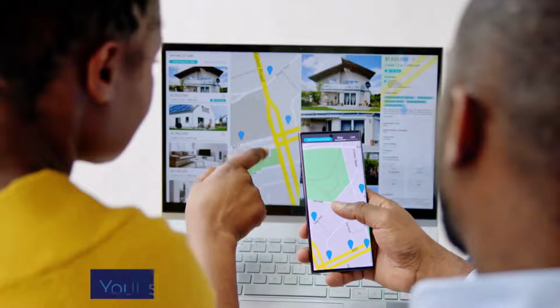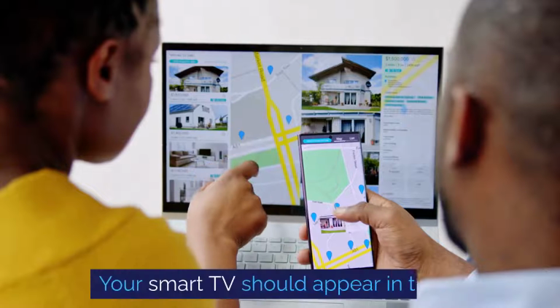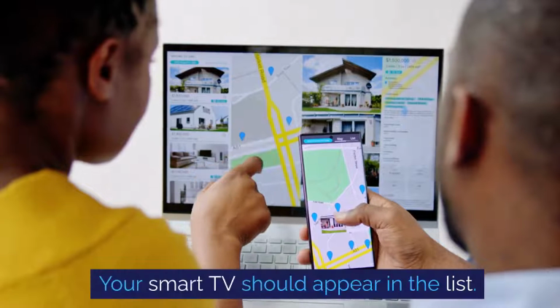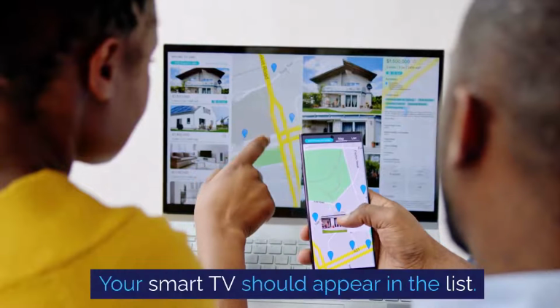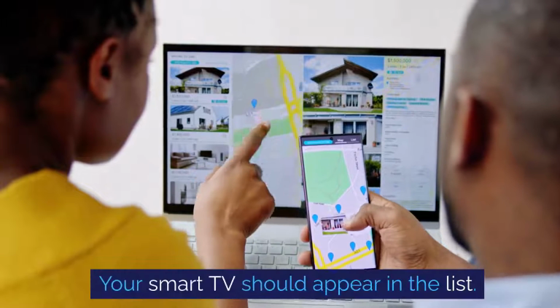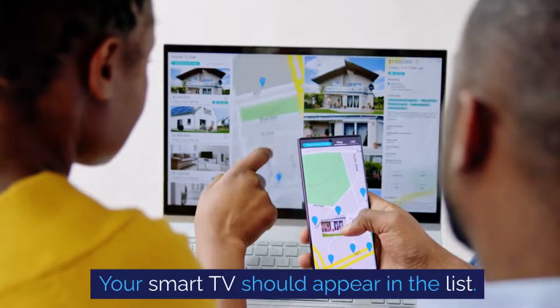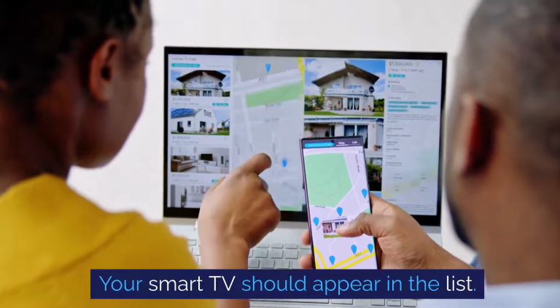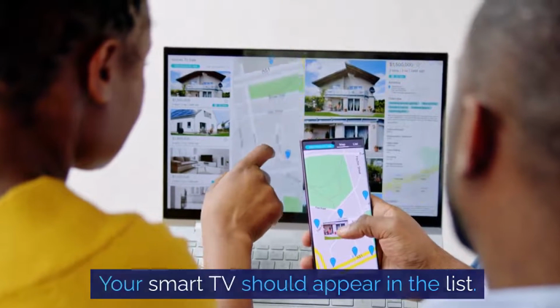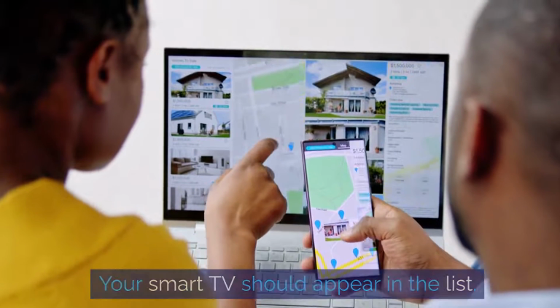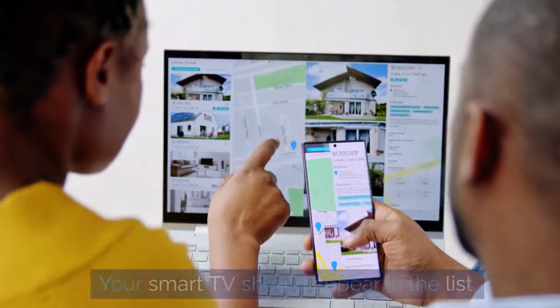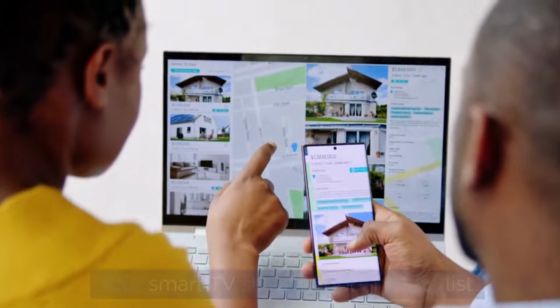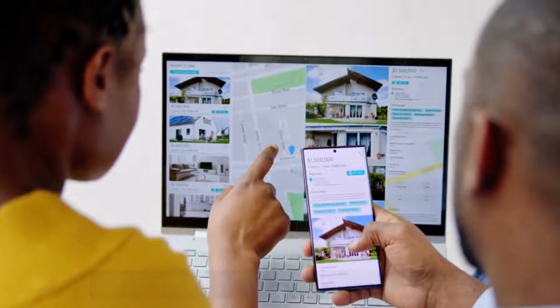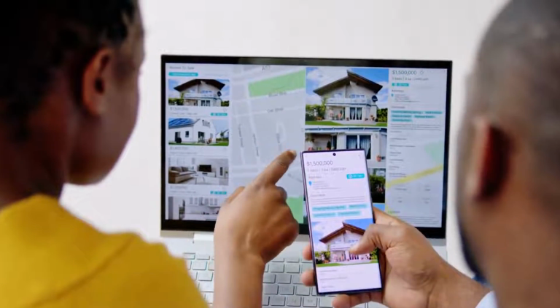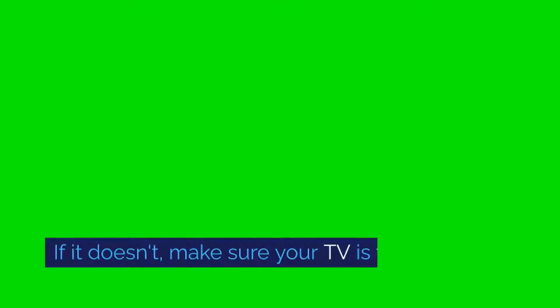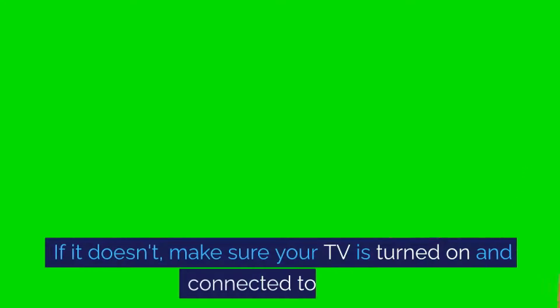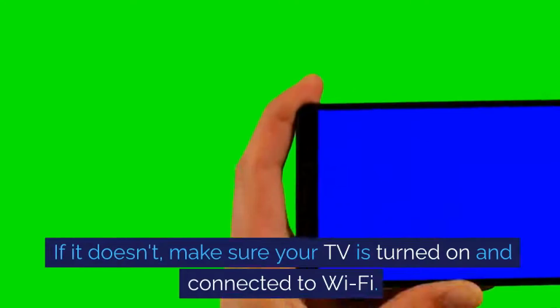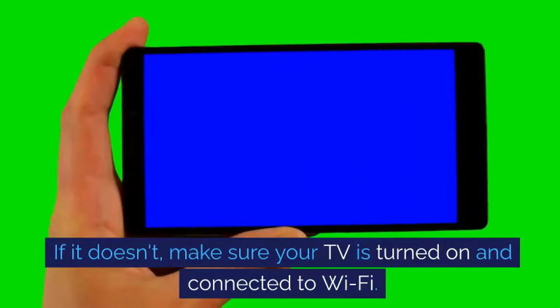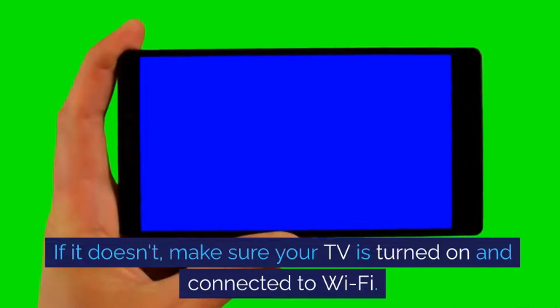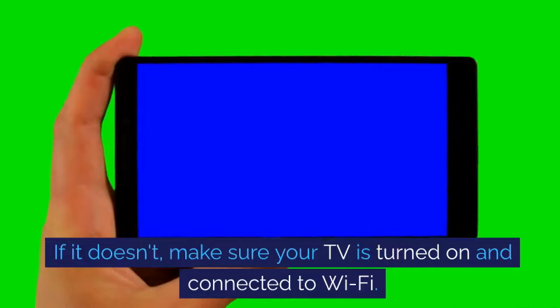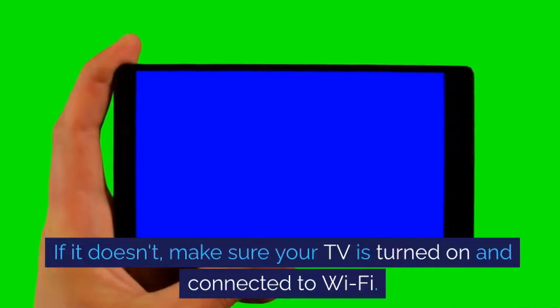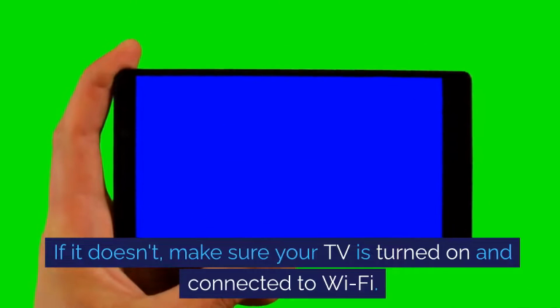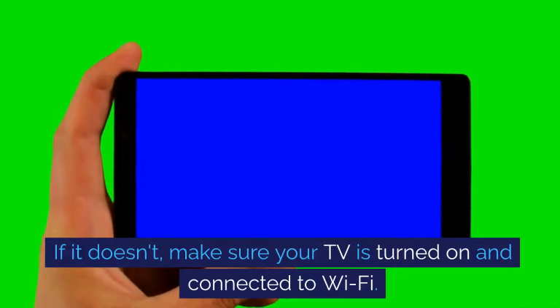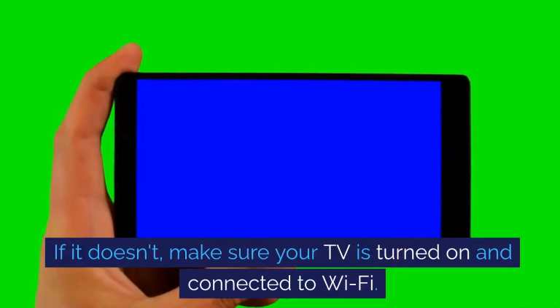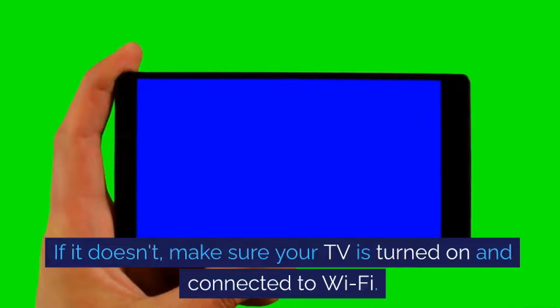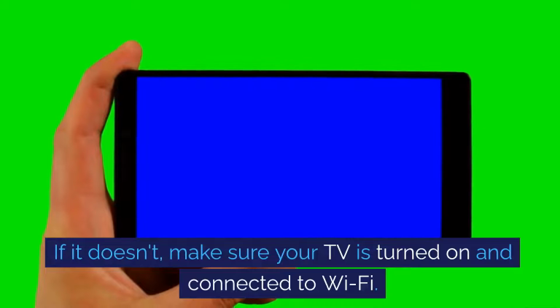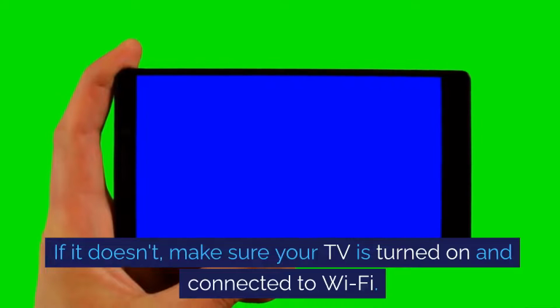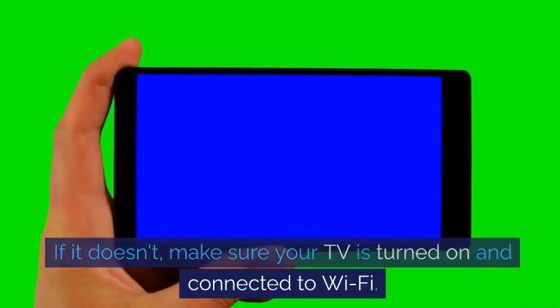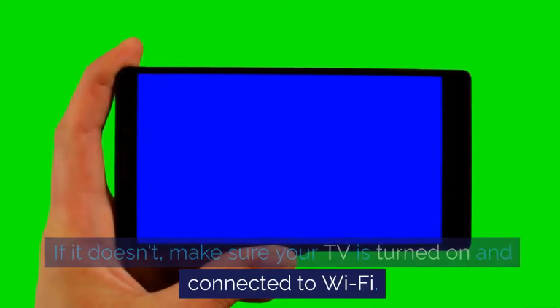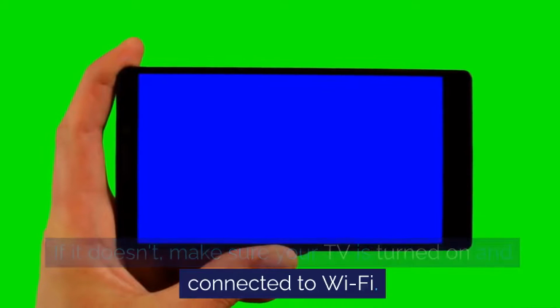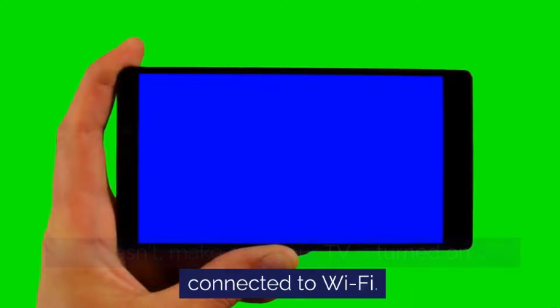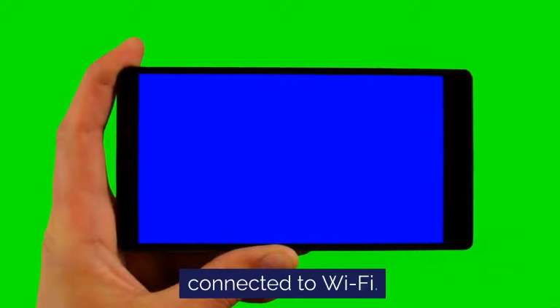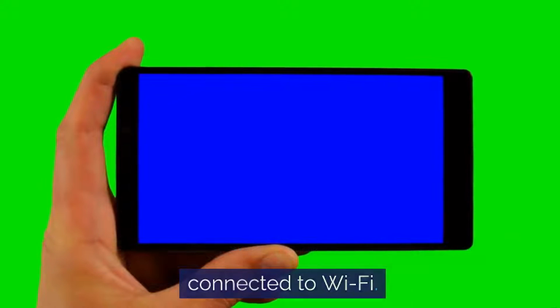Your smart TV should appear in the list. If it doesn't, make sure your TV is turned on and connected to Wi-Fi.